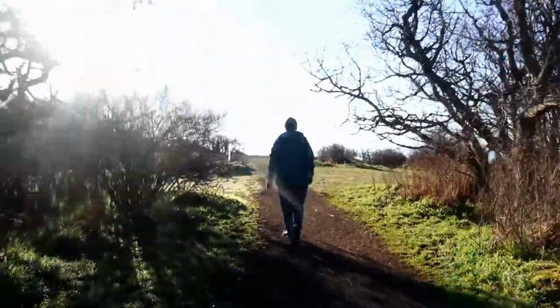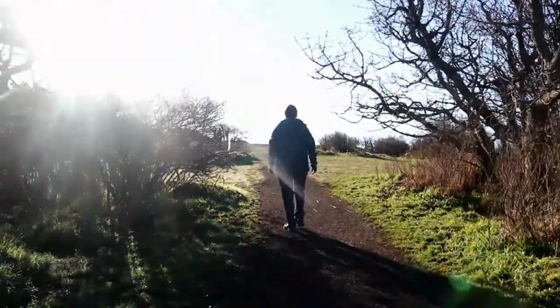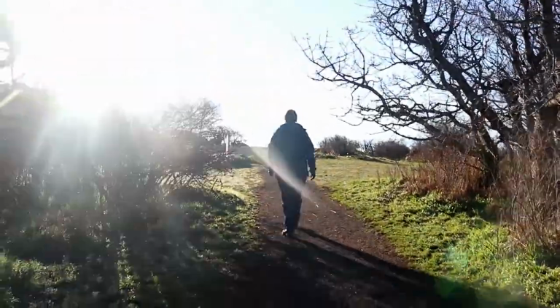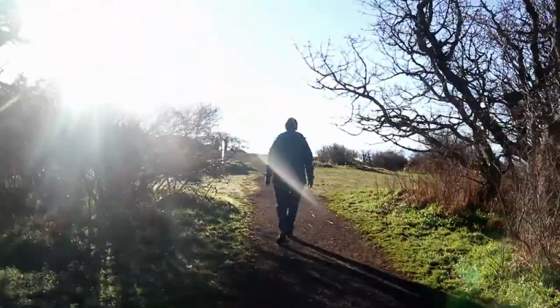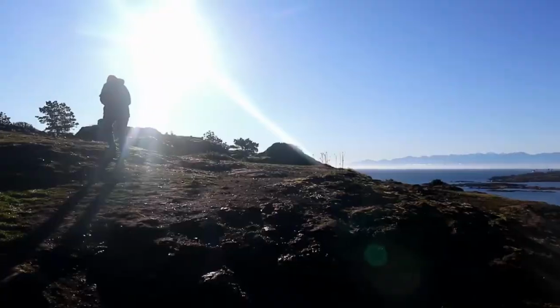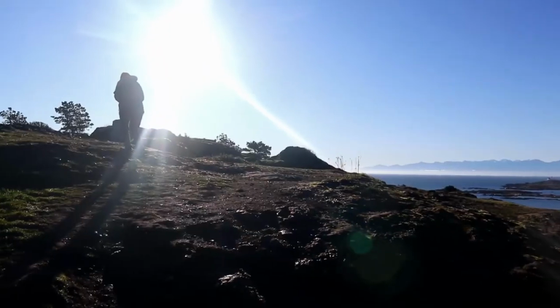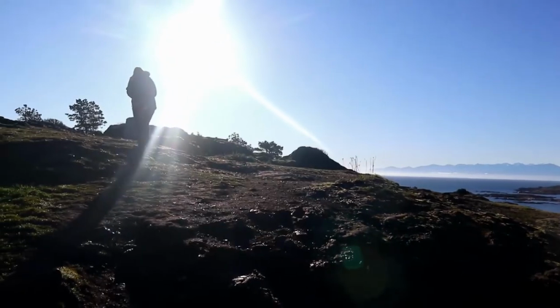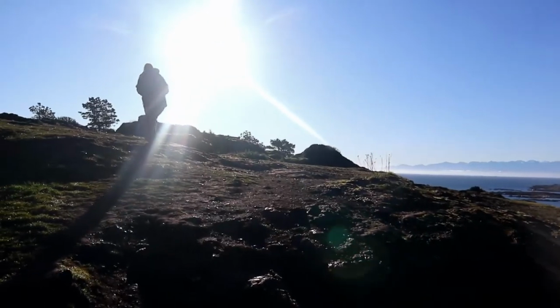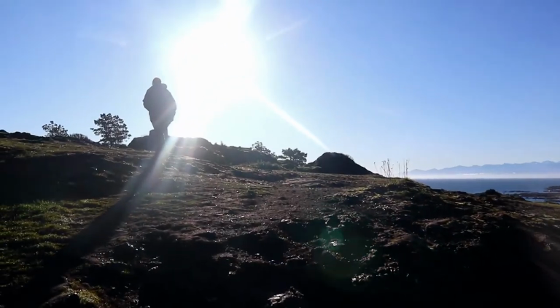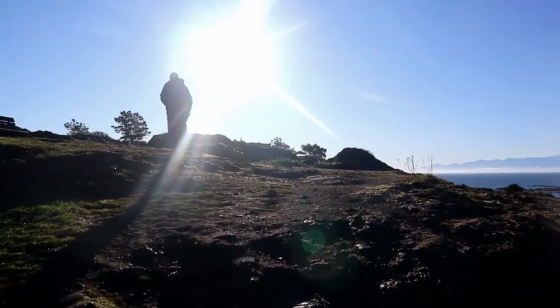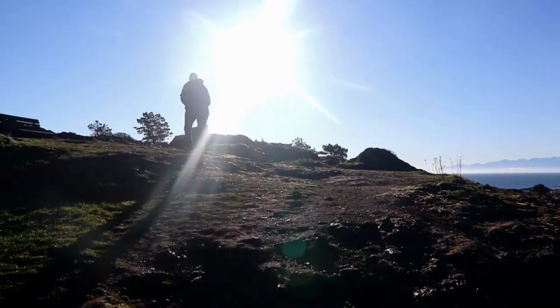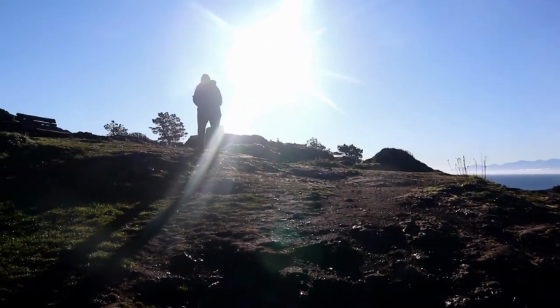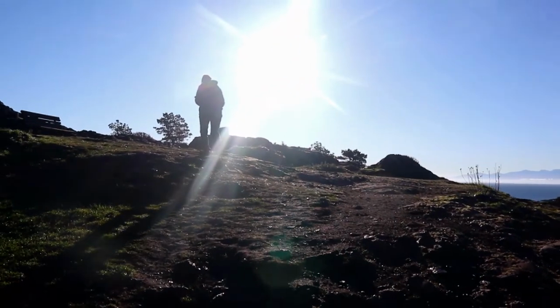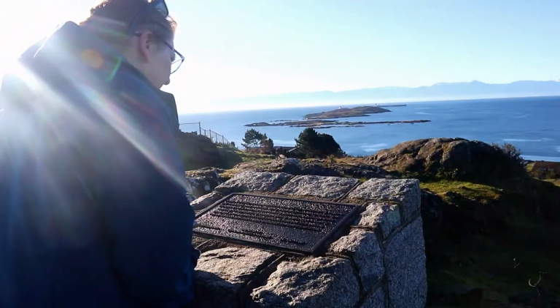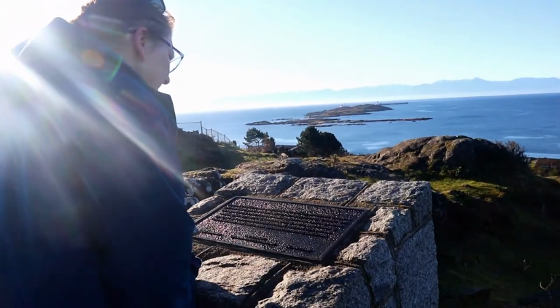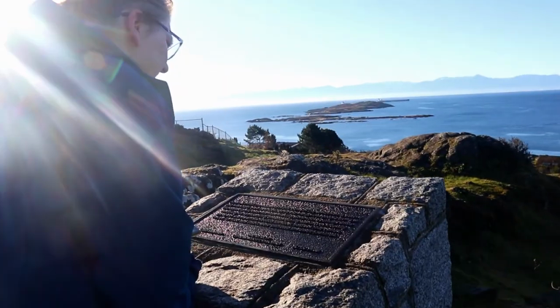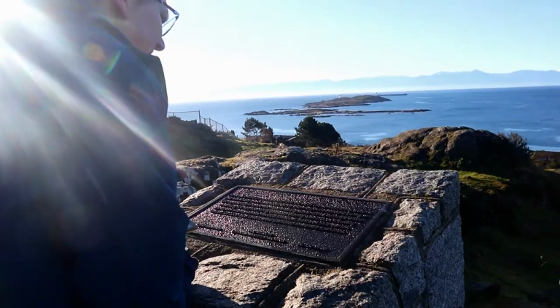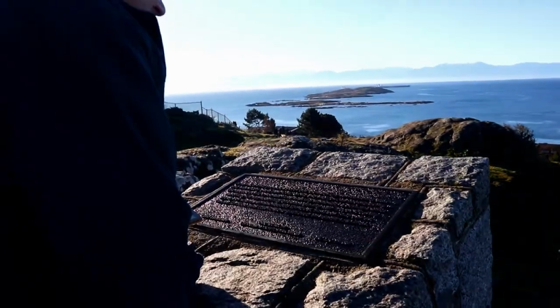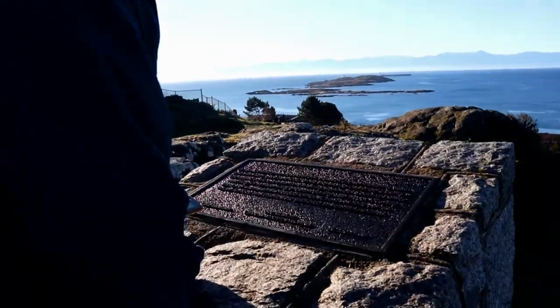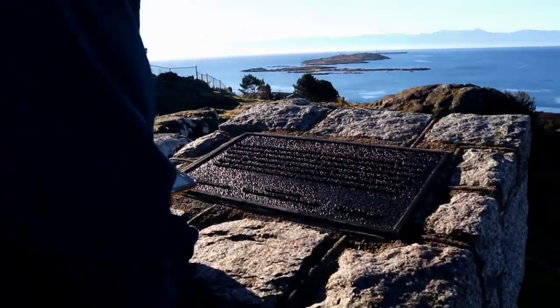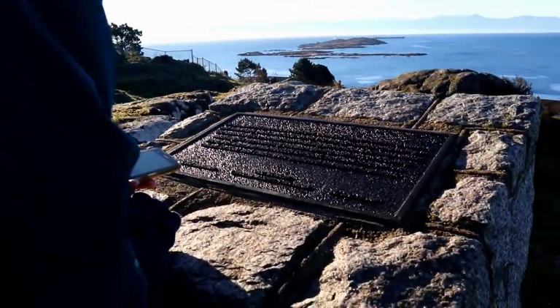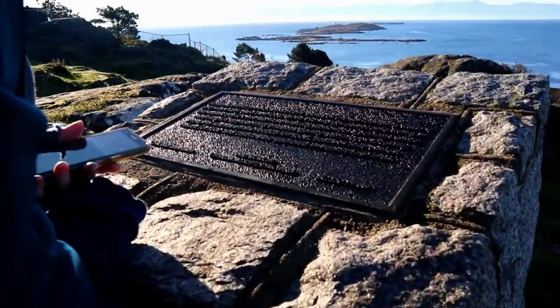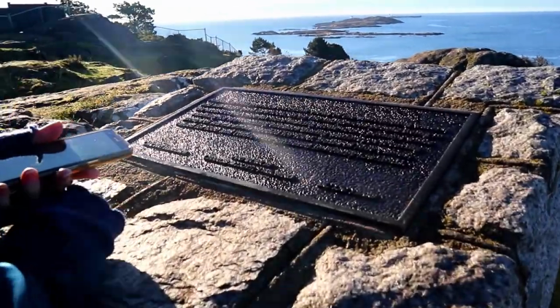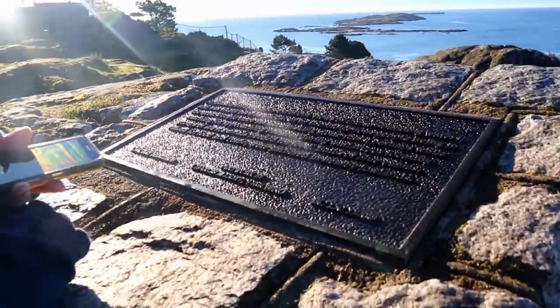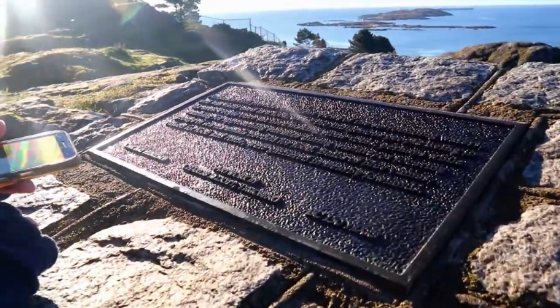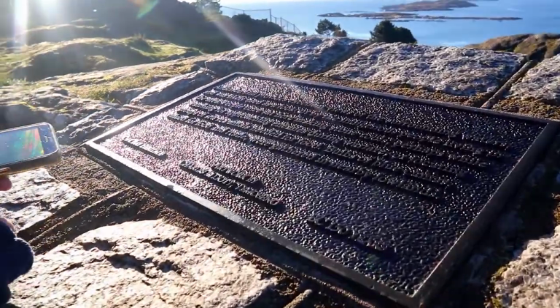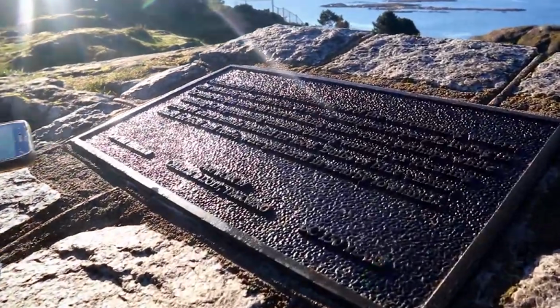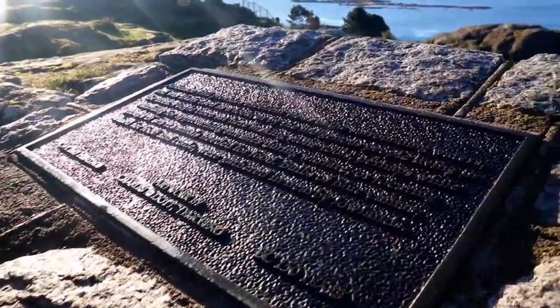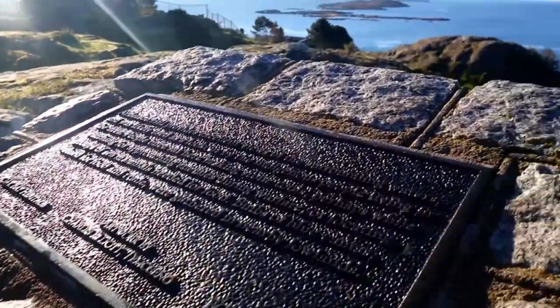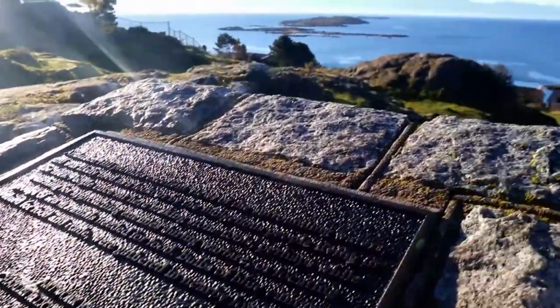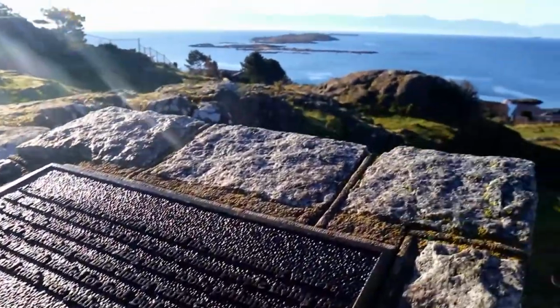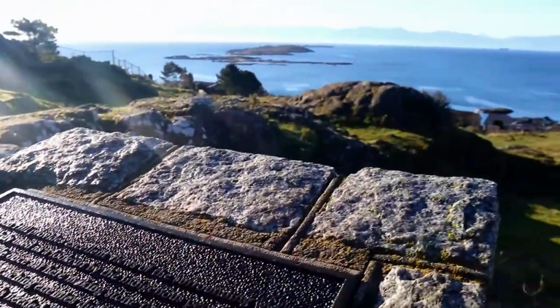As we continue our tour, we're here at Anderson Hill with a beautiful overlook with Washington State in the distance.